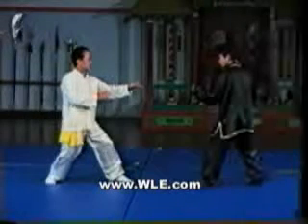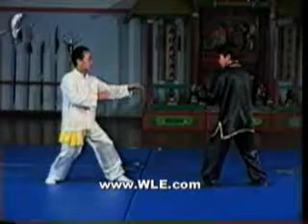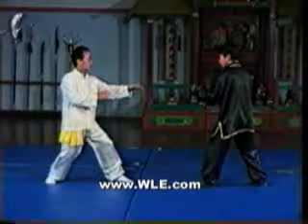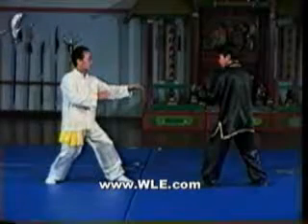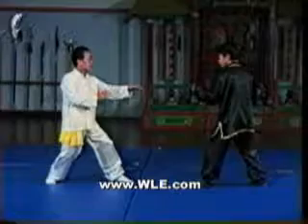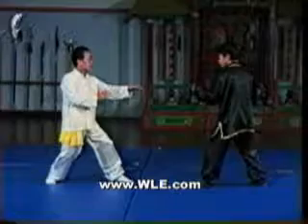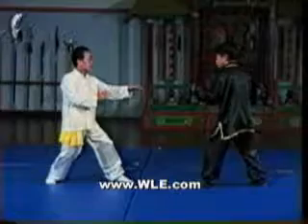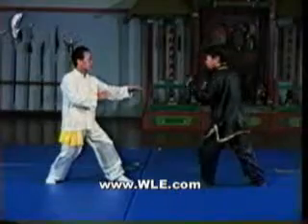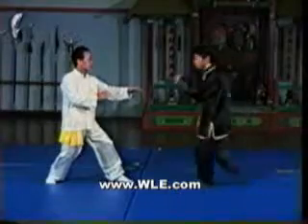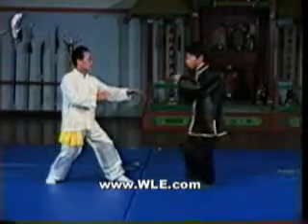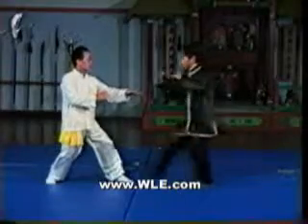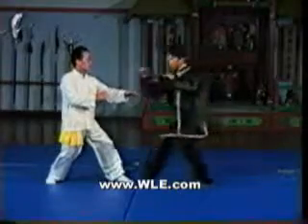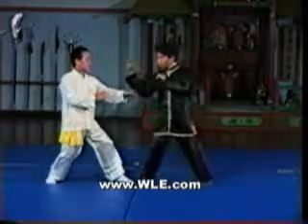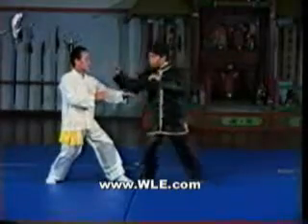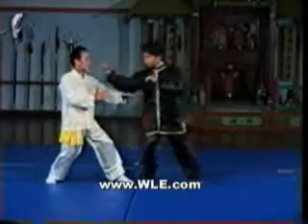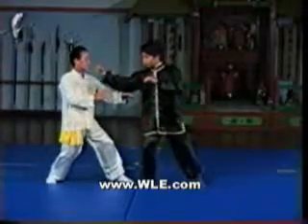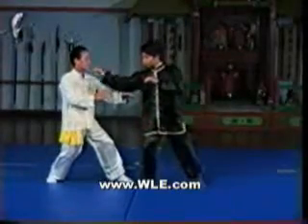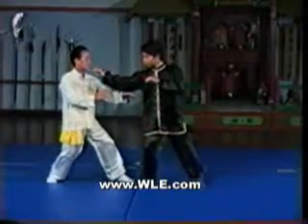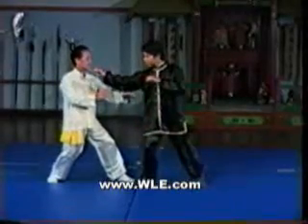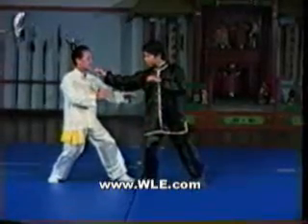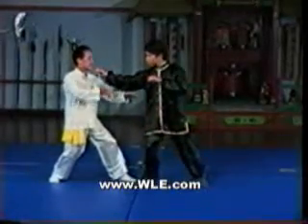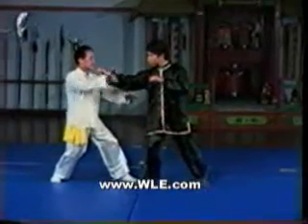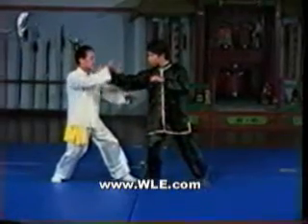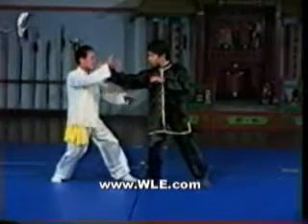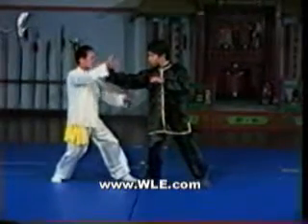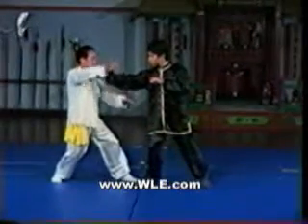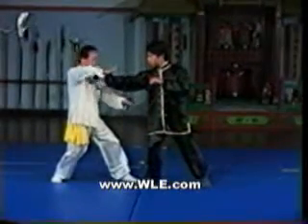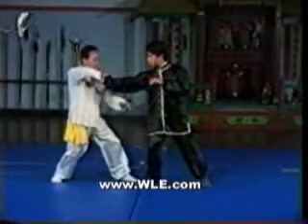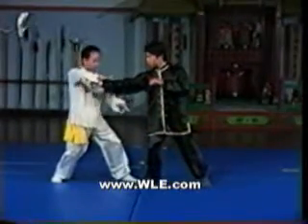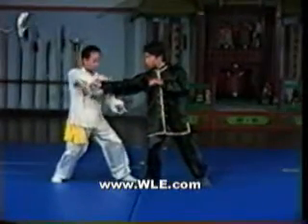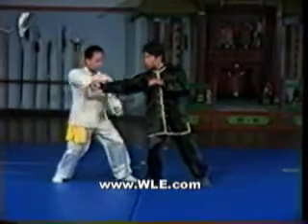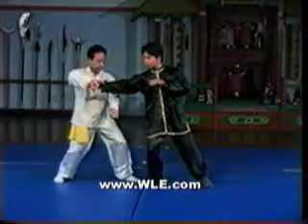Sifu Lam places his shoulder under his student's armpit, then lifts his arm, uprooting his student's stance.